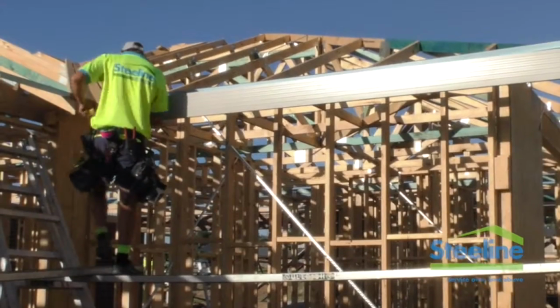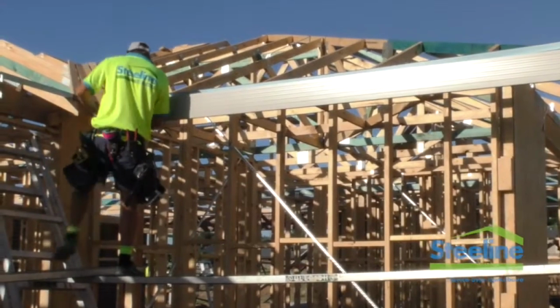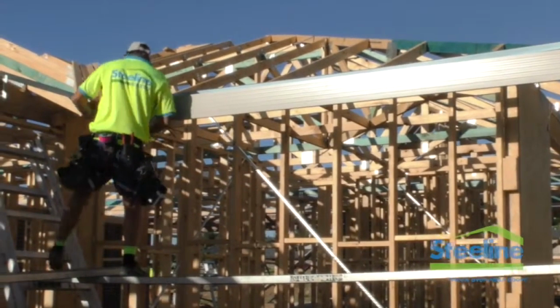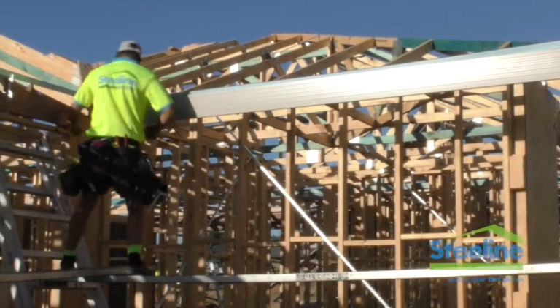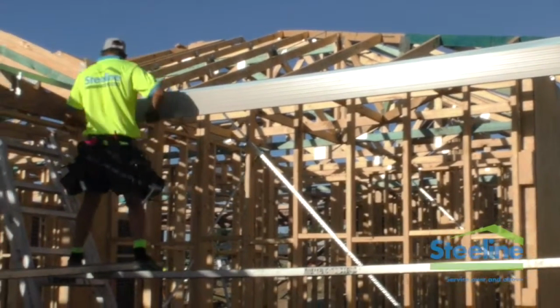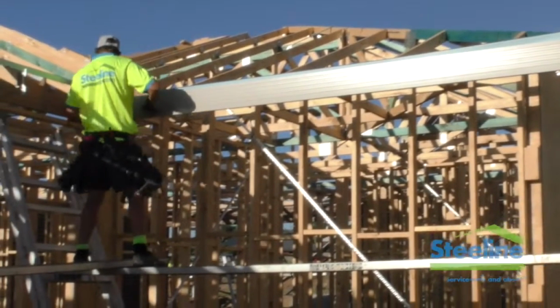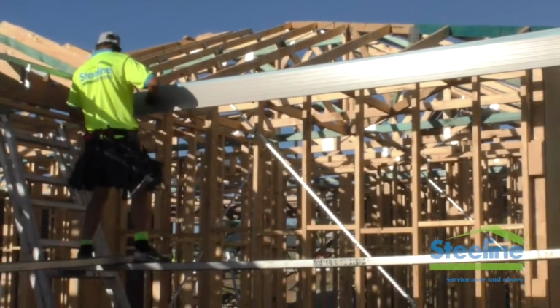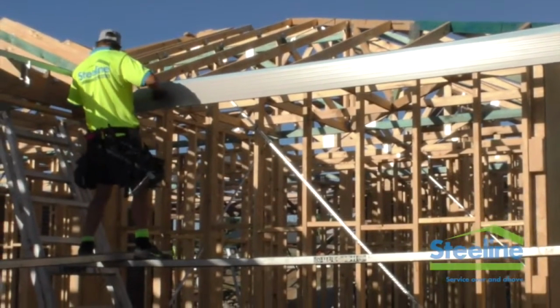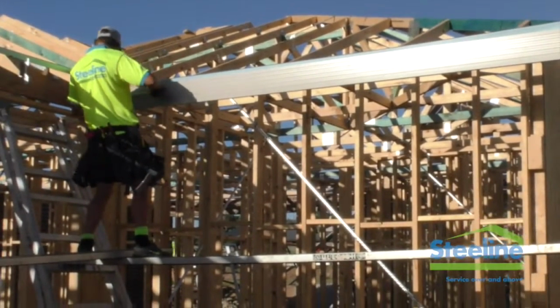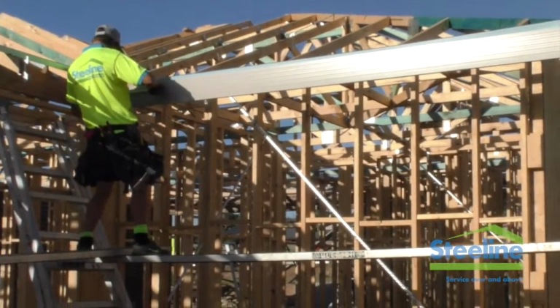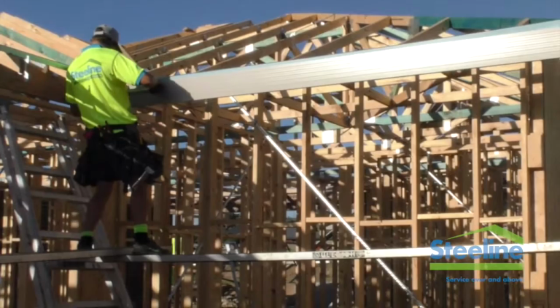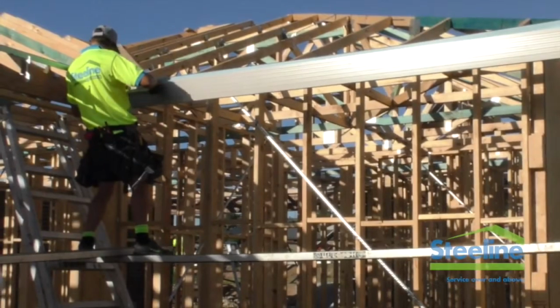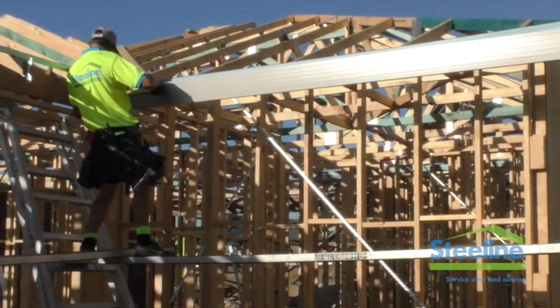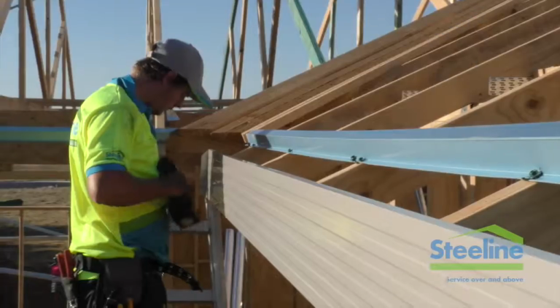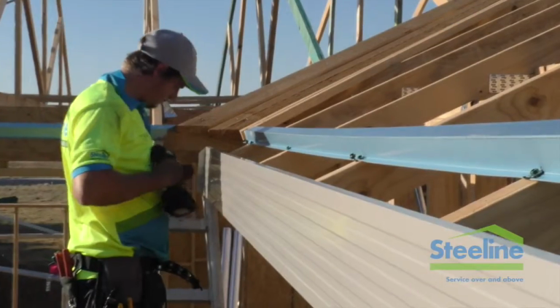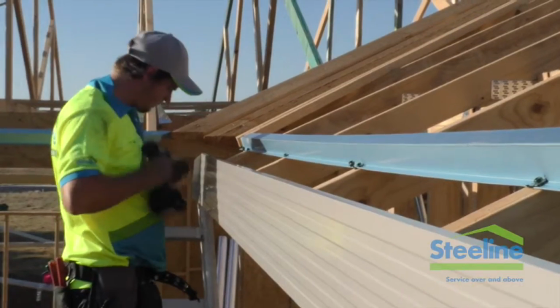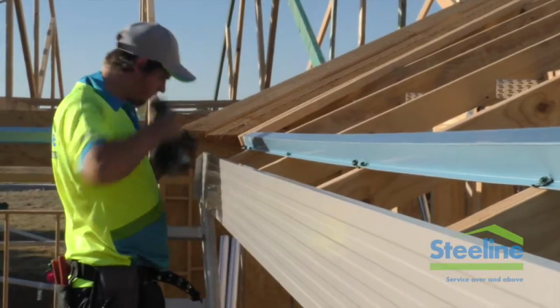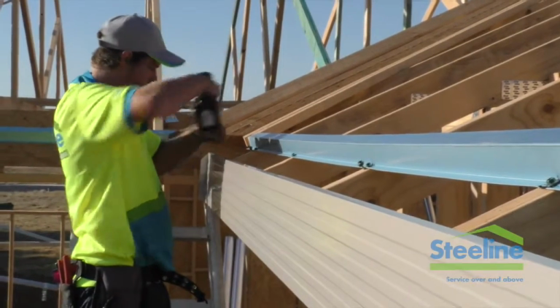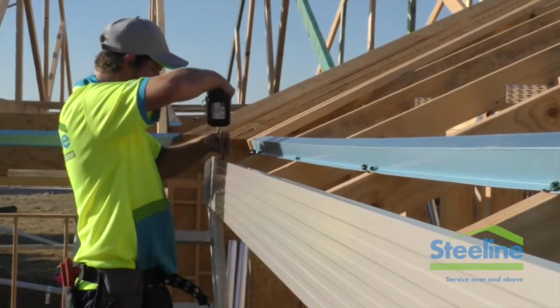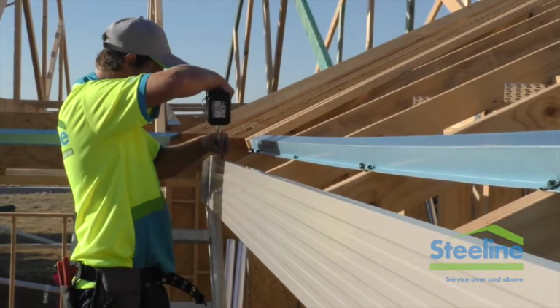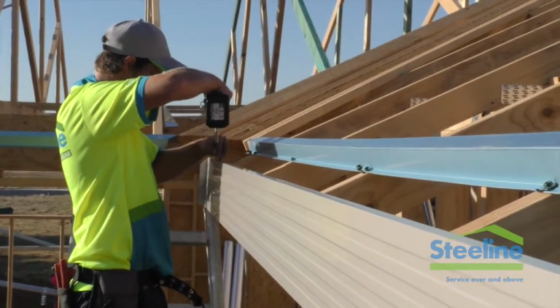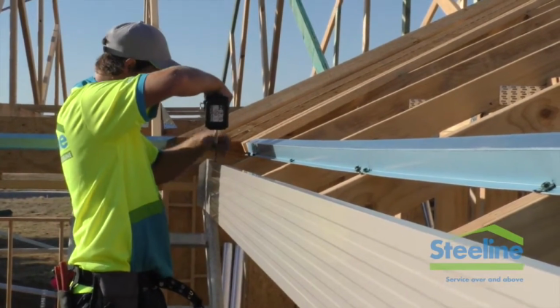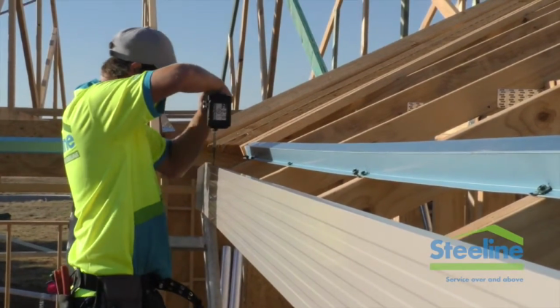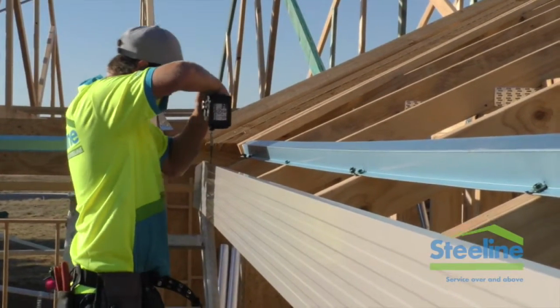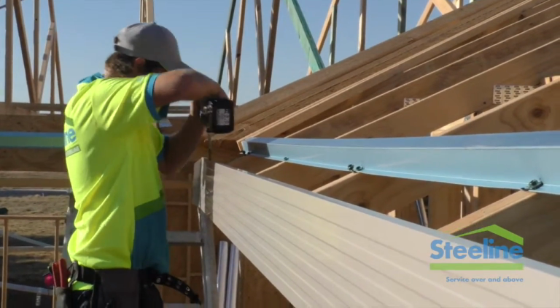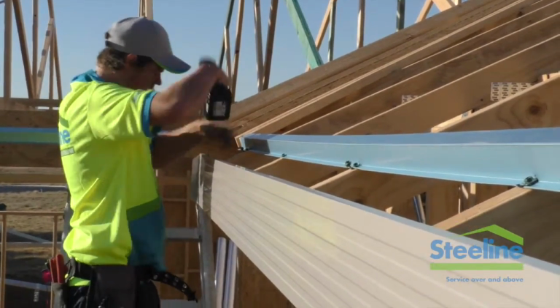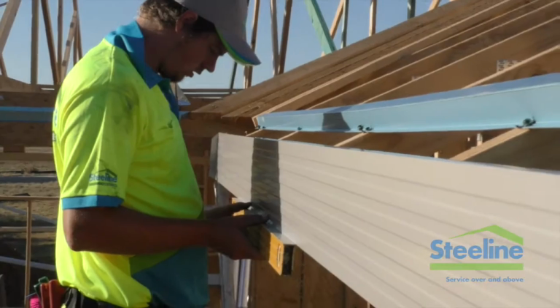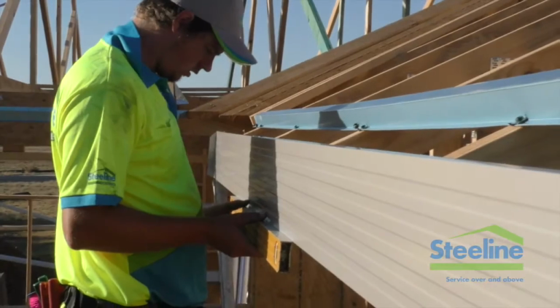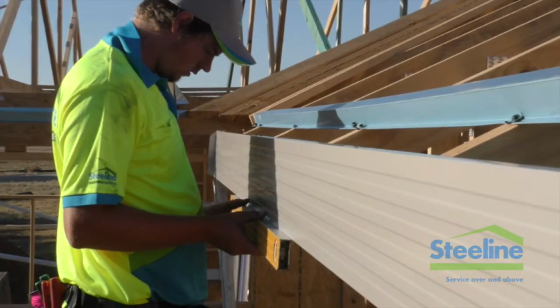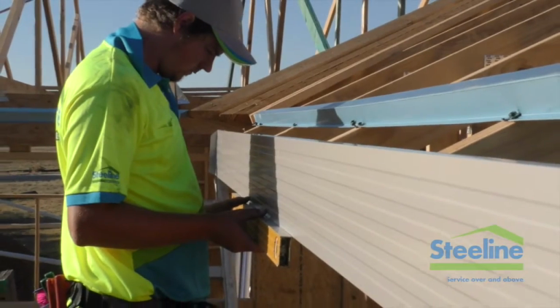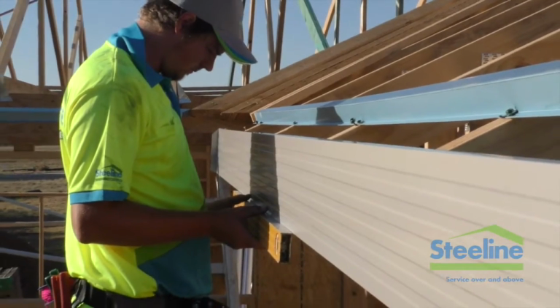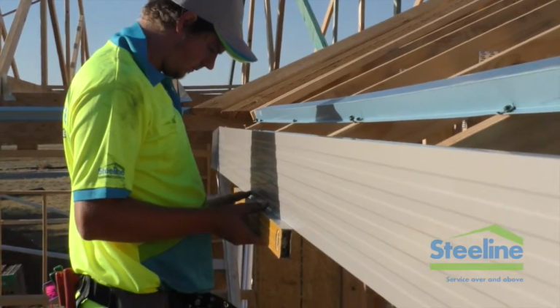Measure from the top plate to the internal corner and once in position, screw off and check that it's level.